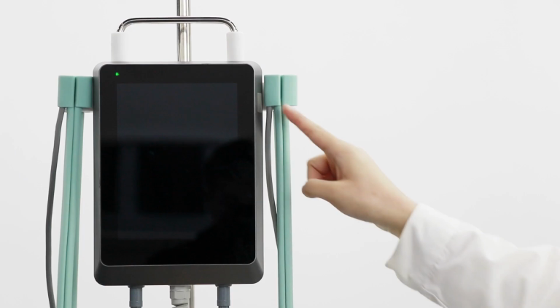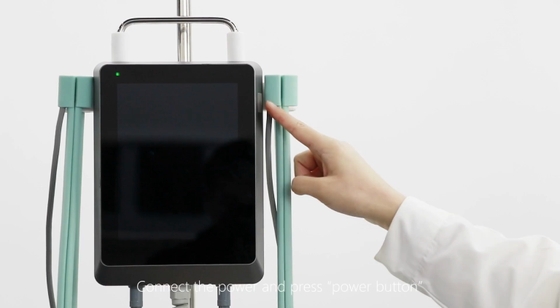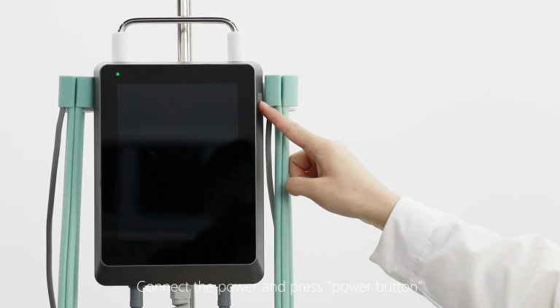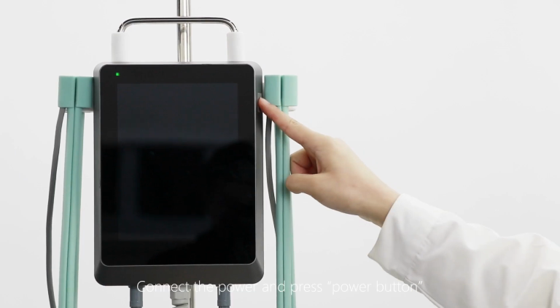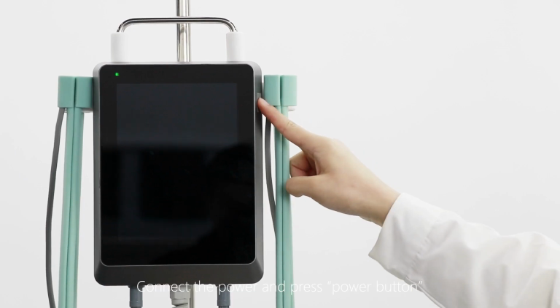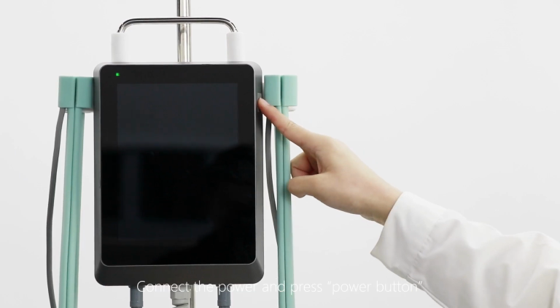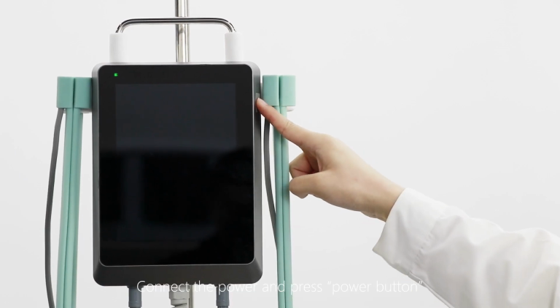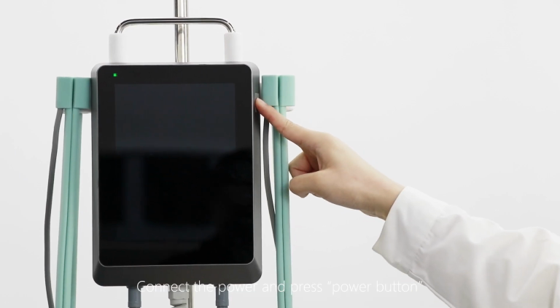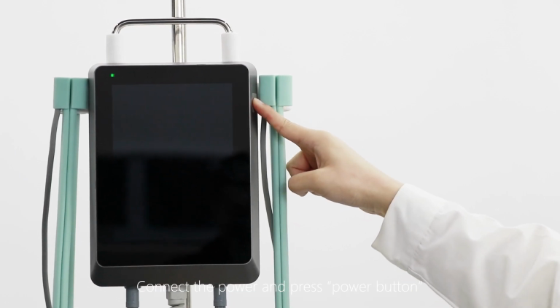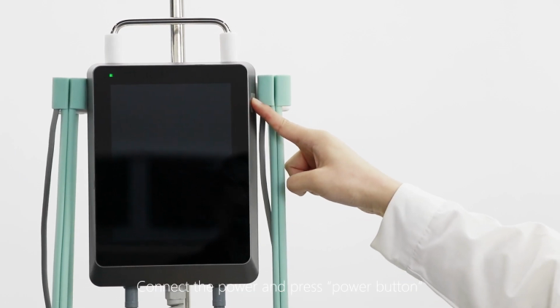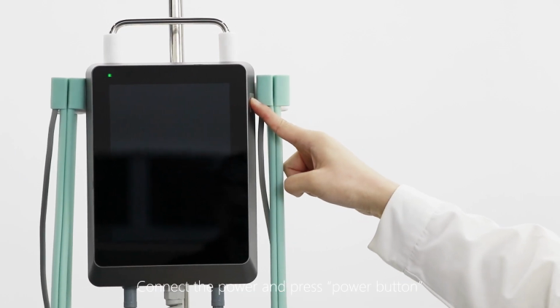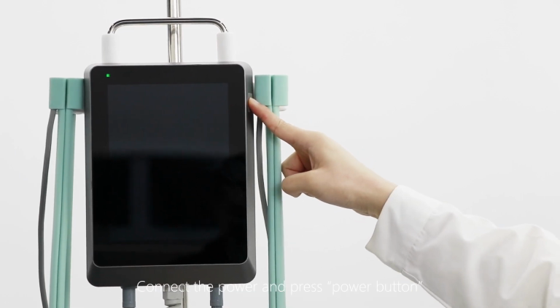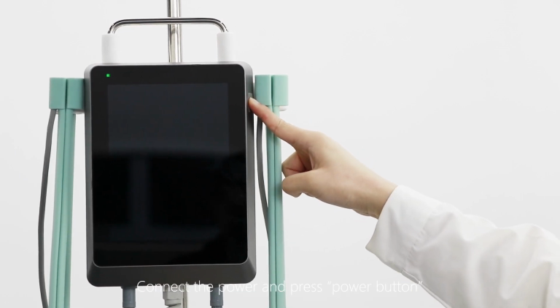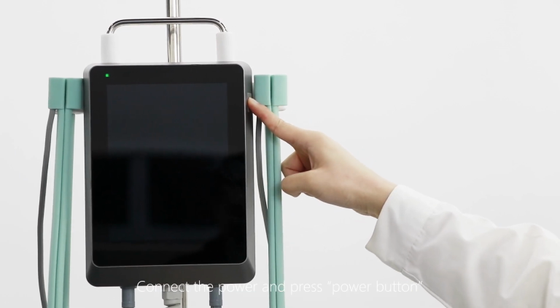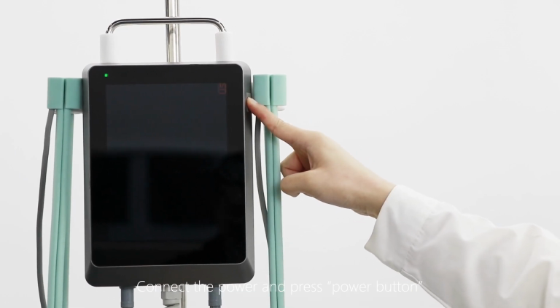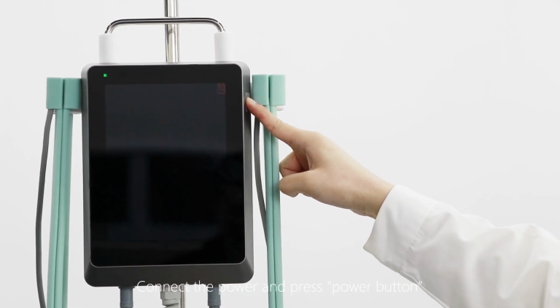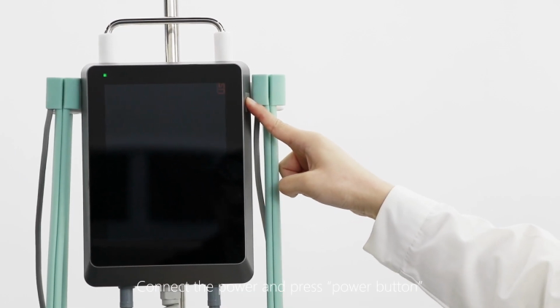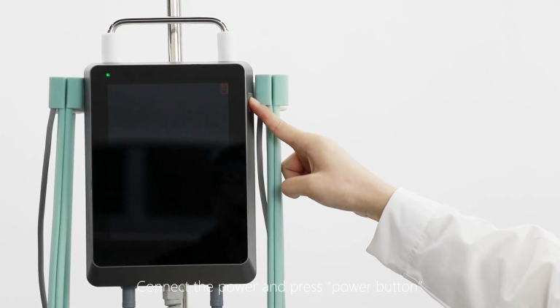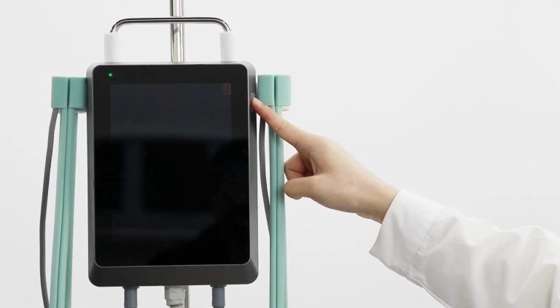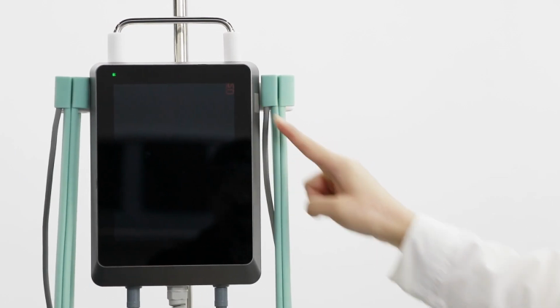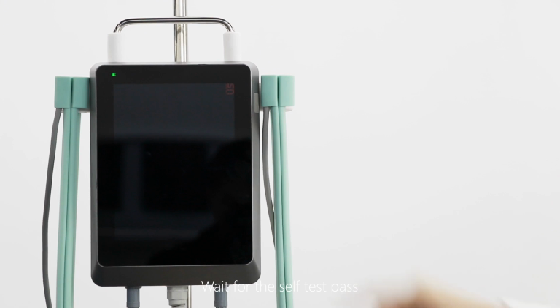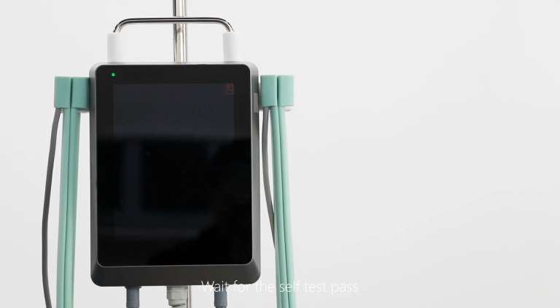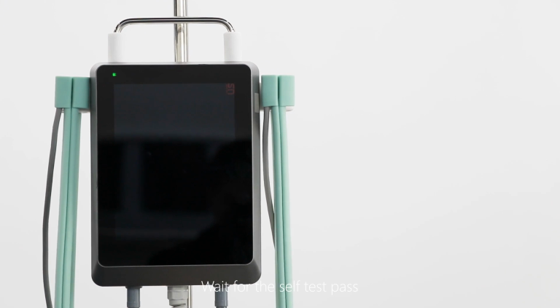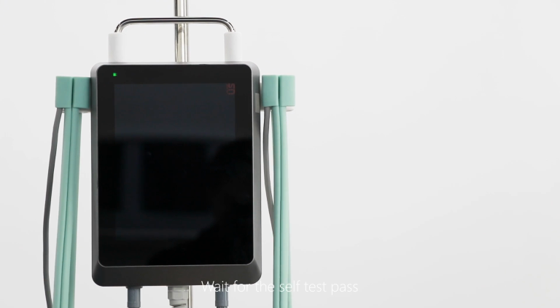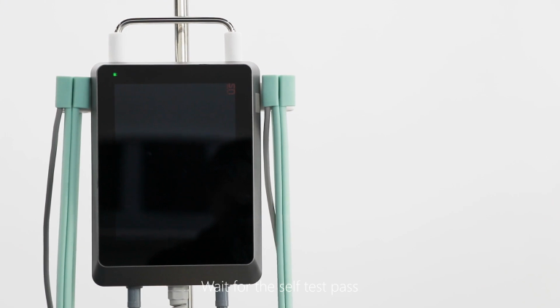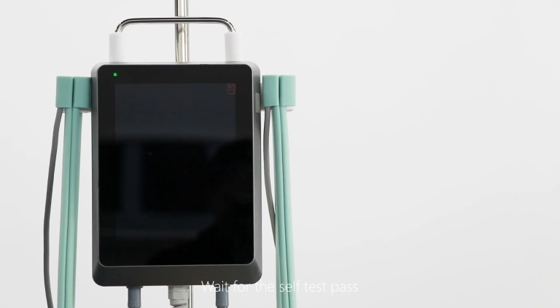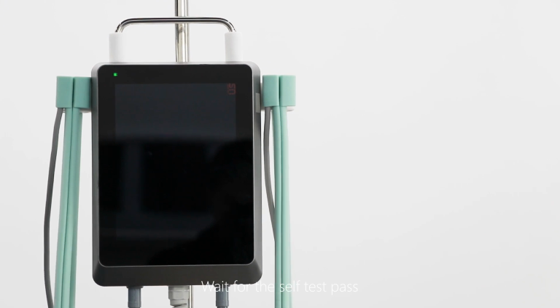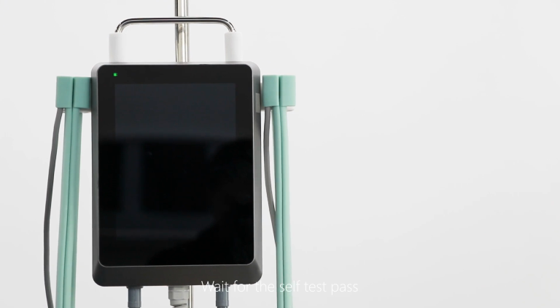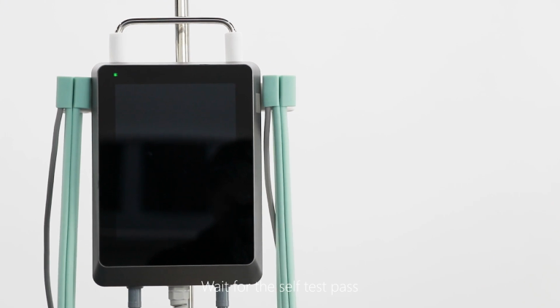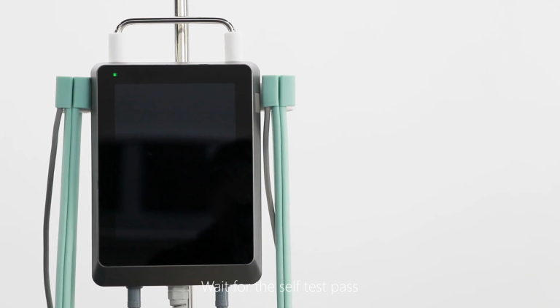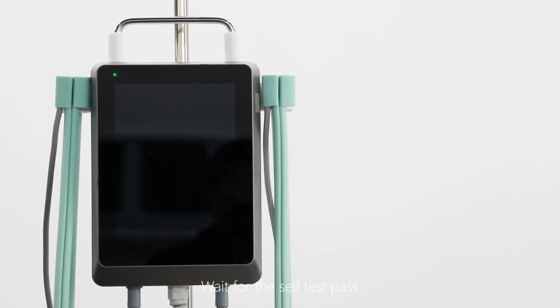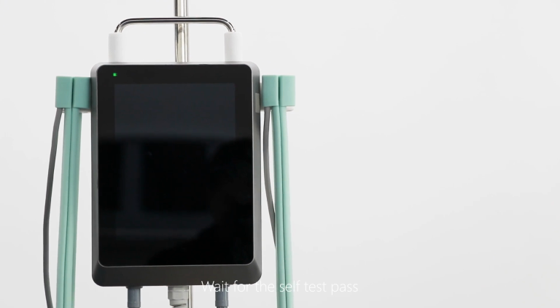Connect the power and press the power button. Wait for the self-test to complete.